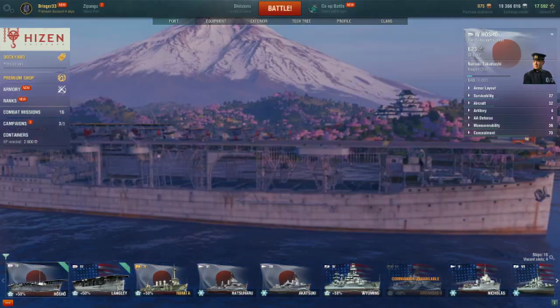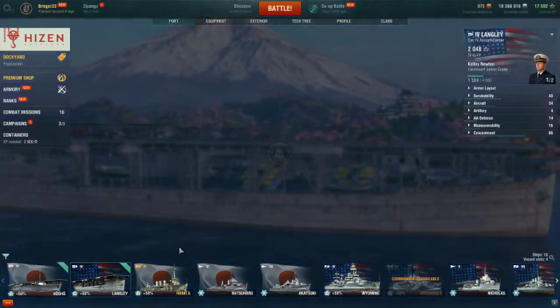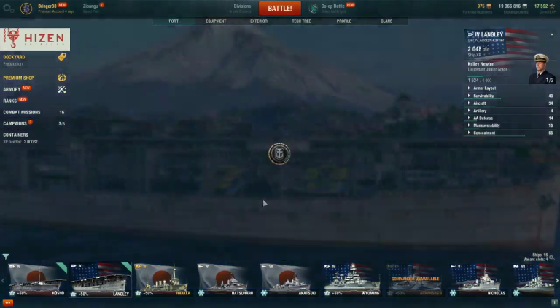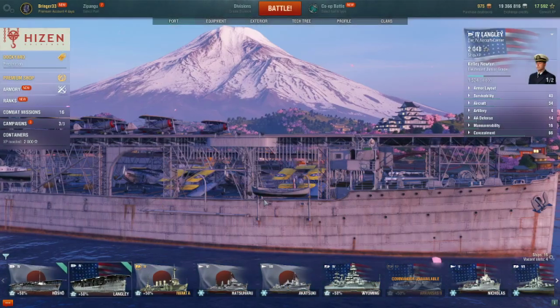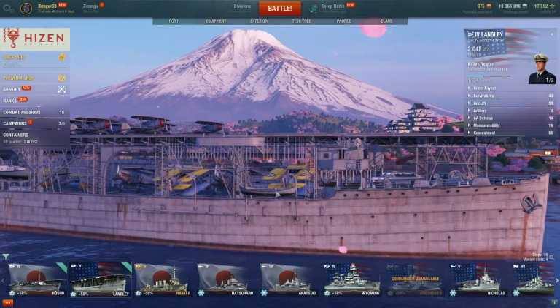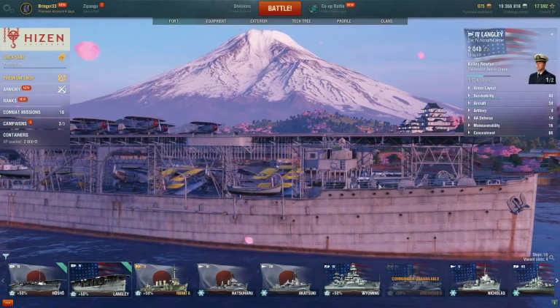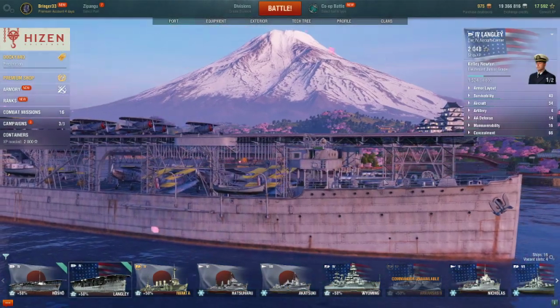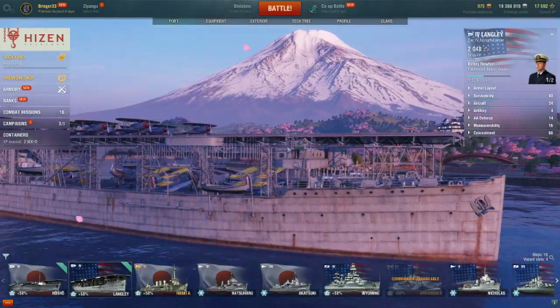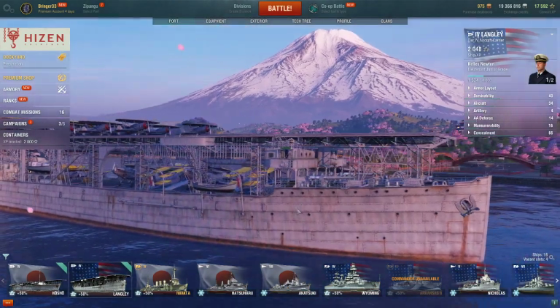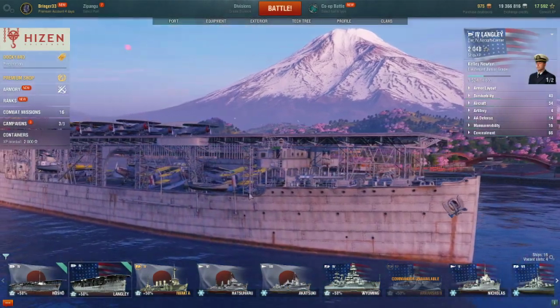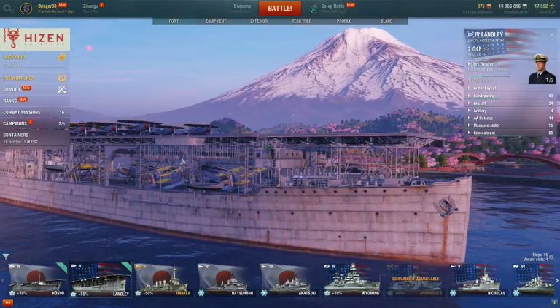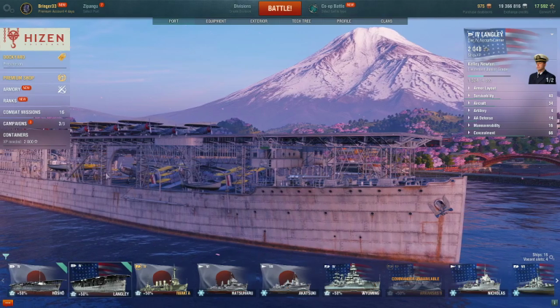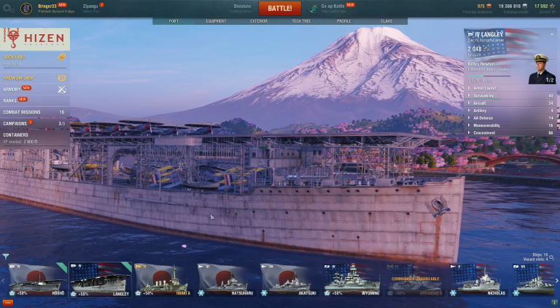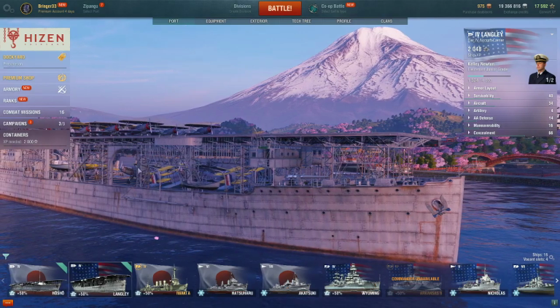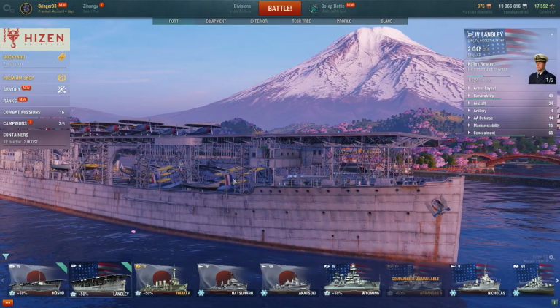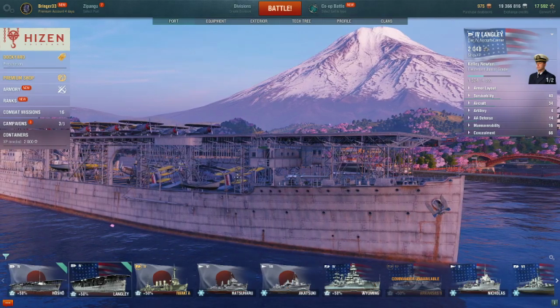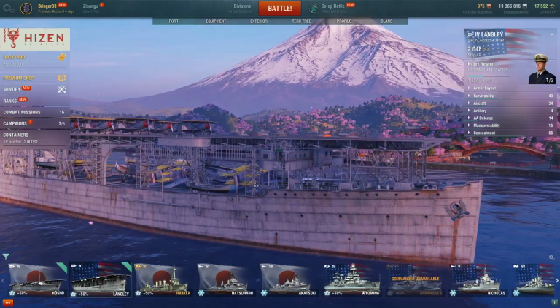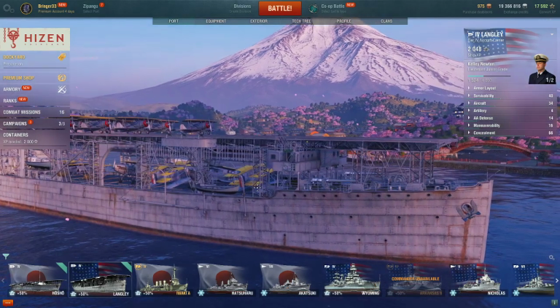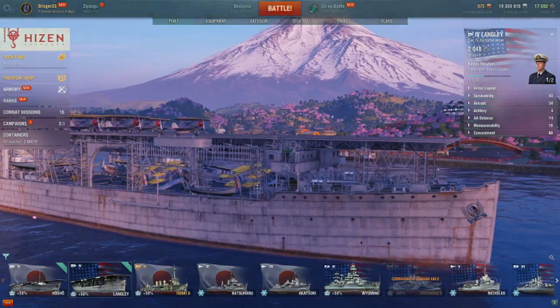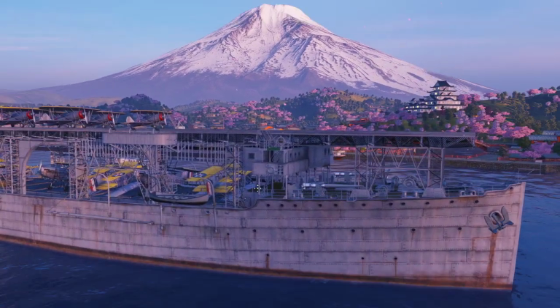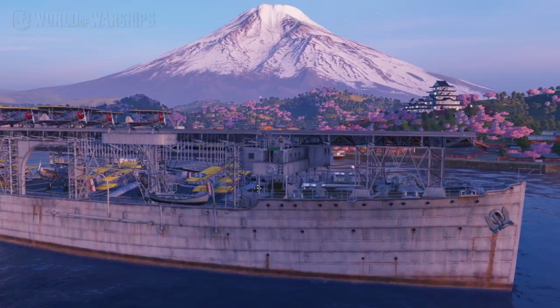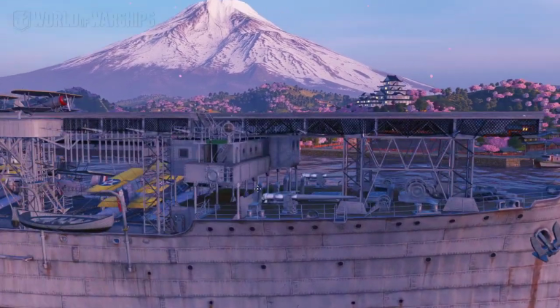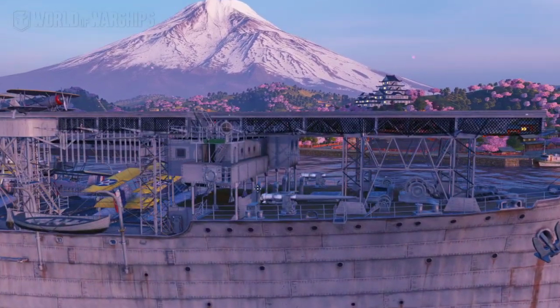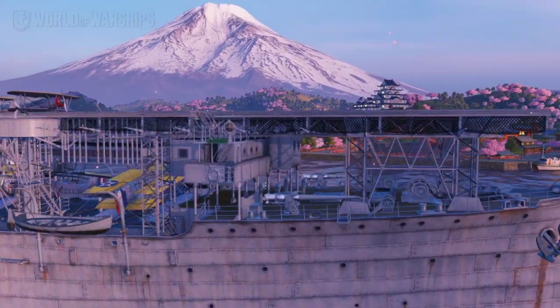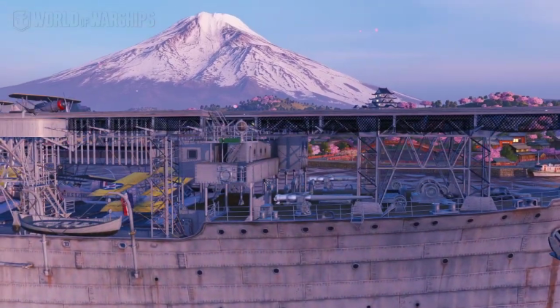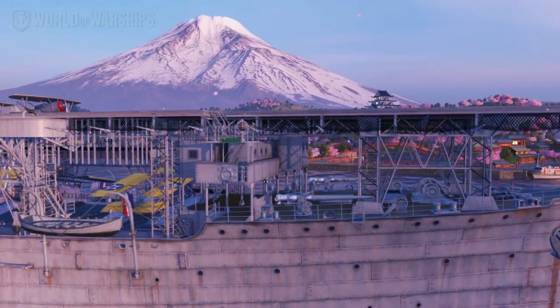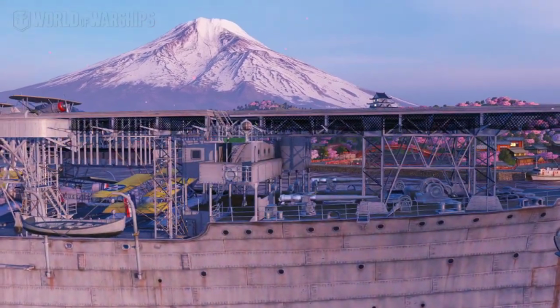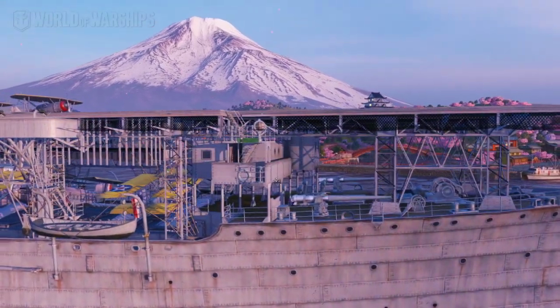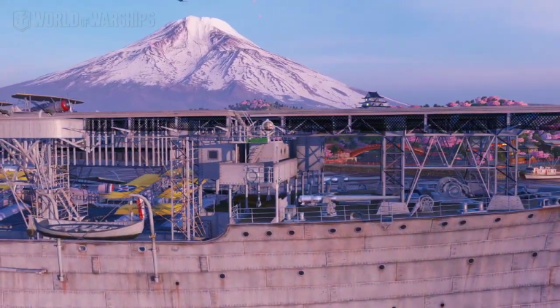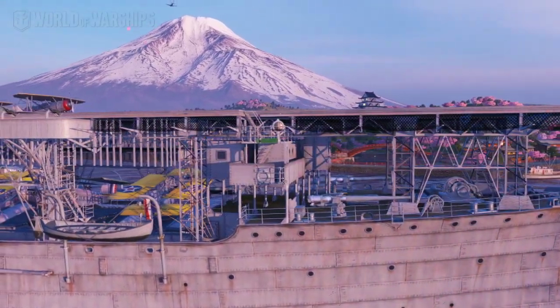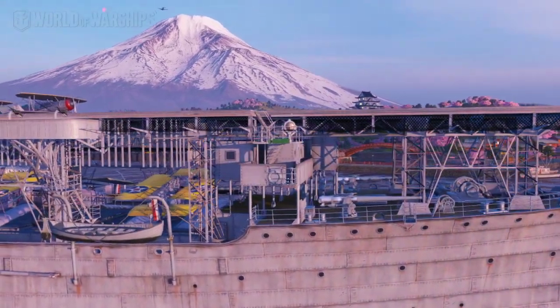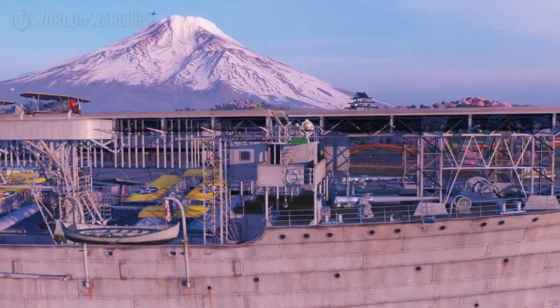Alright let's look at the other one — the Langley. I think this one is one of the coolest looking because you can see under the deck here the storage area. It's pretty neat.